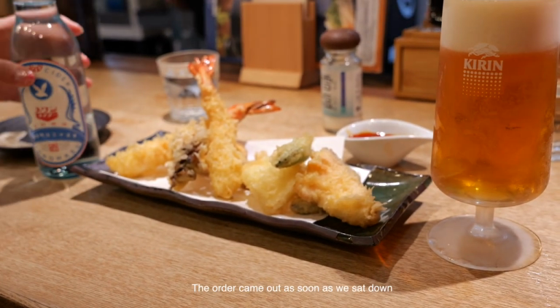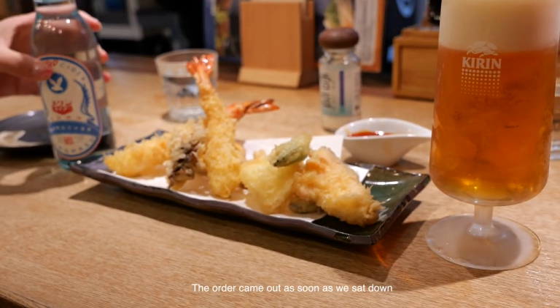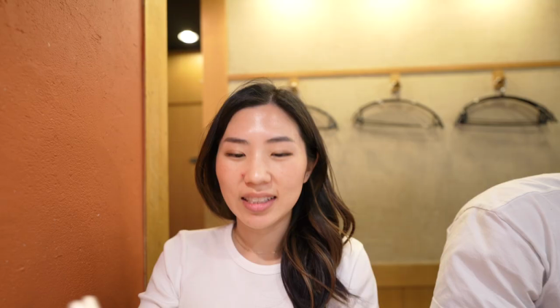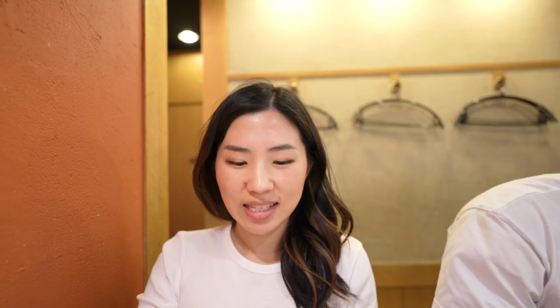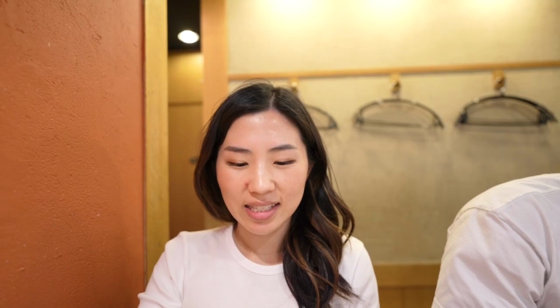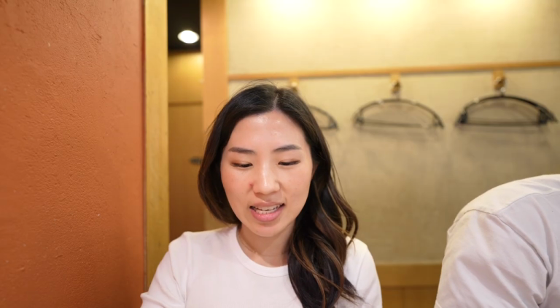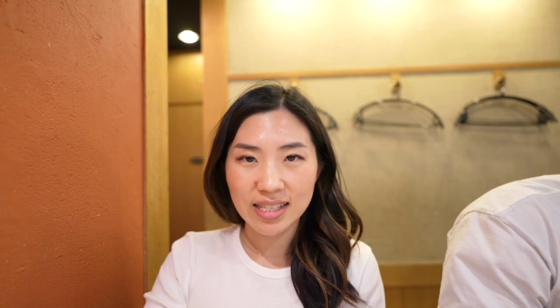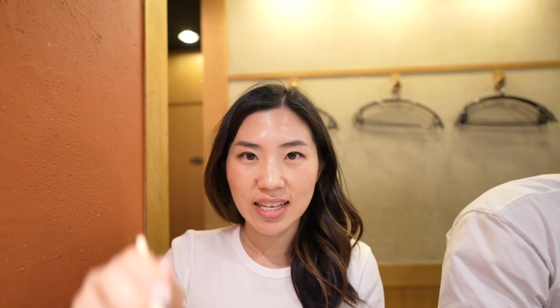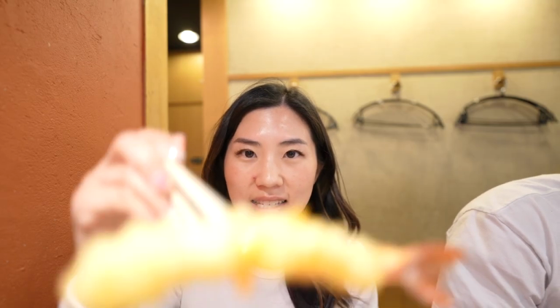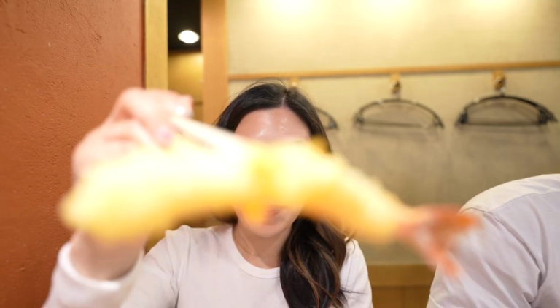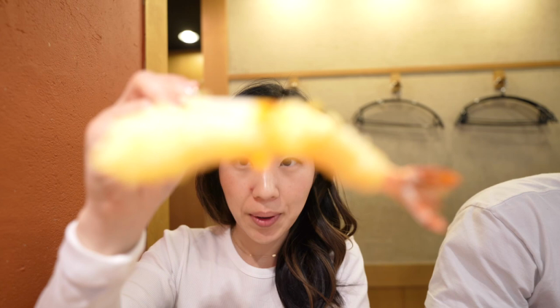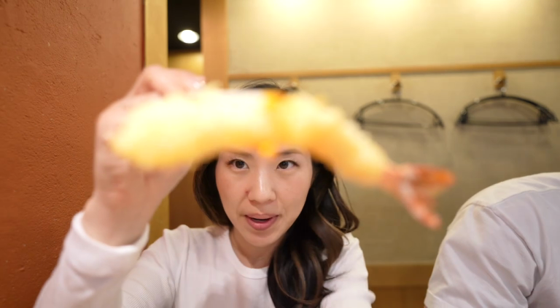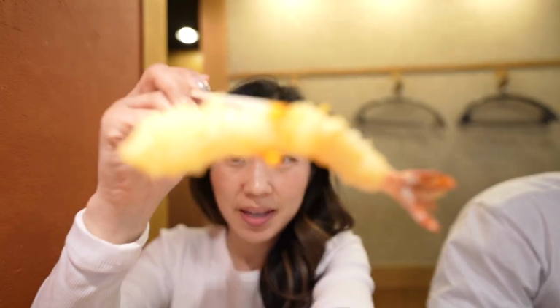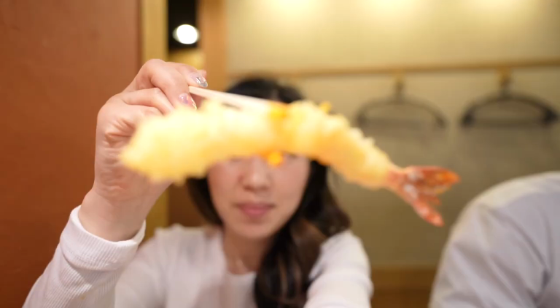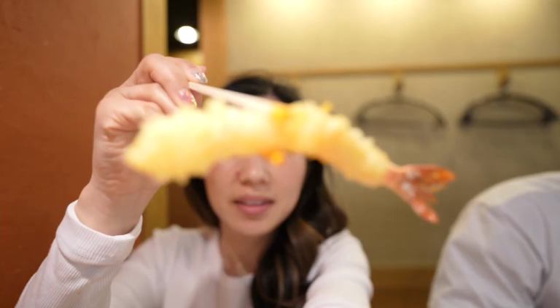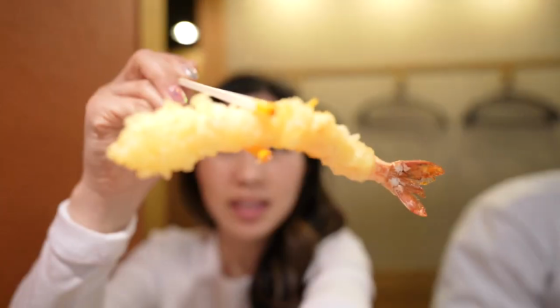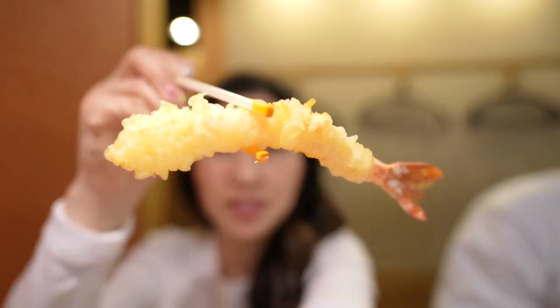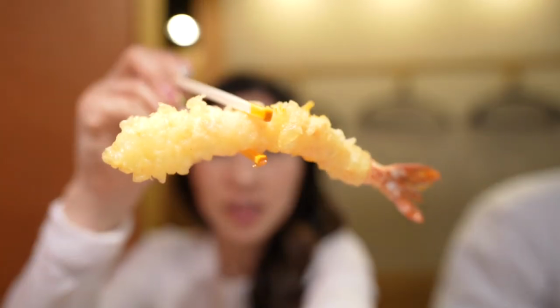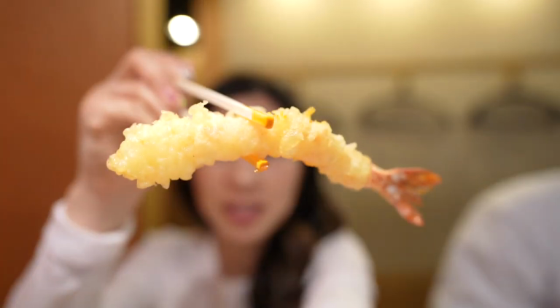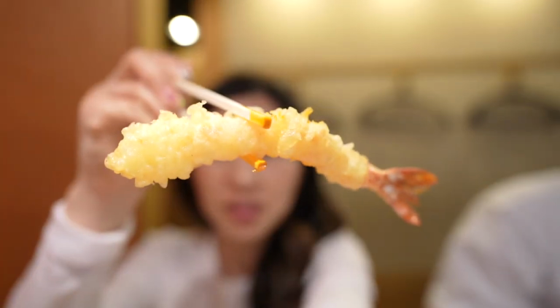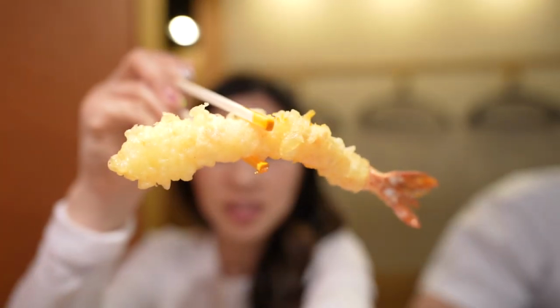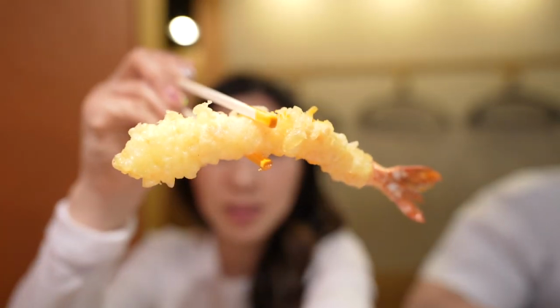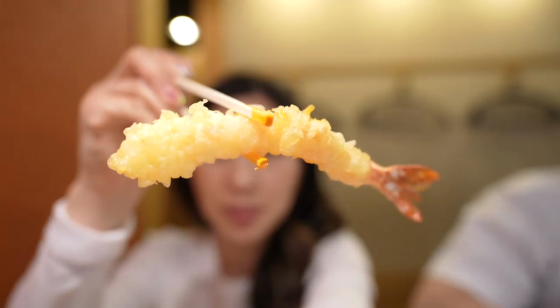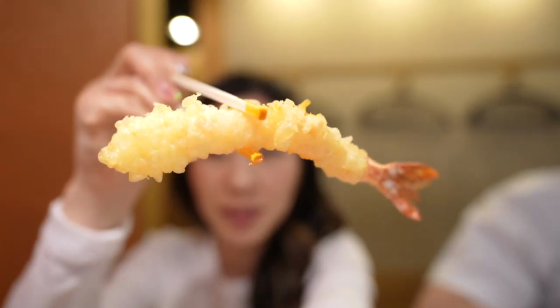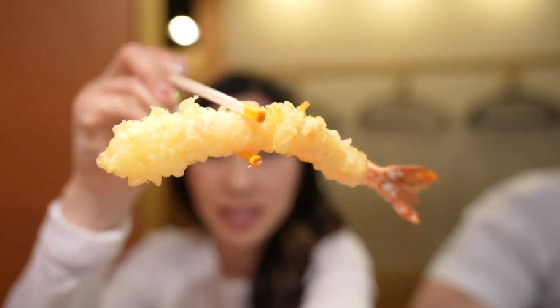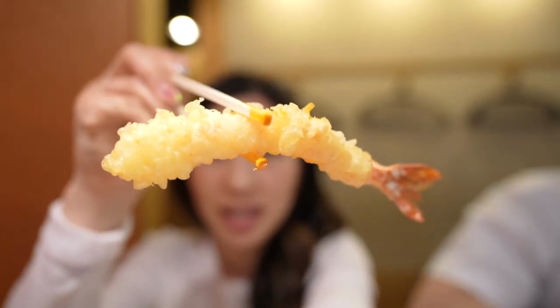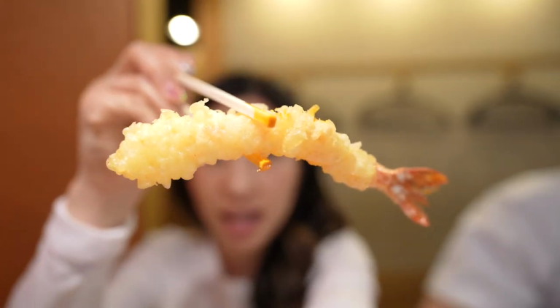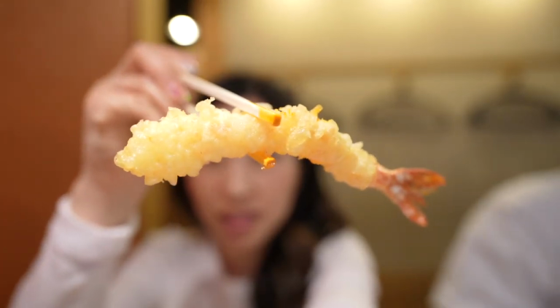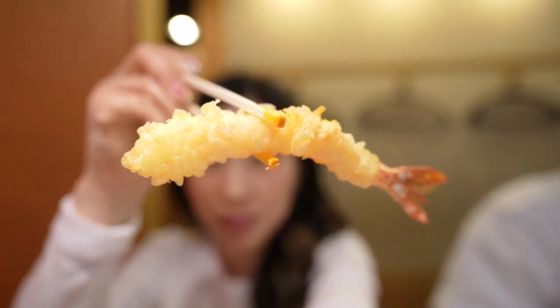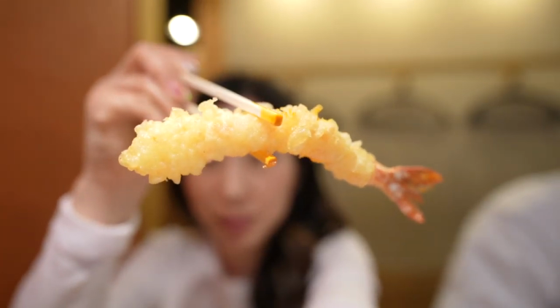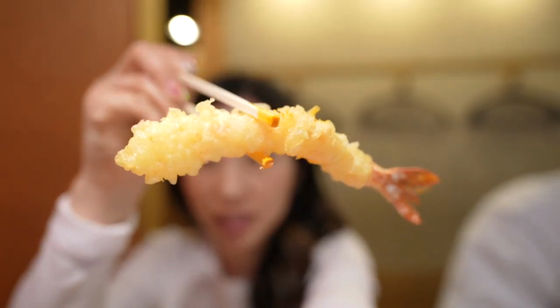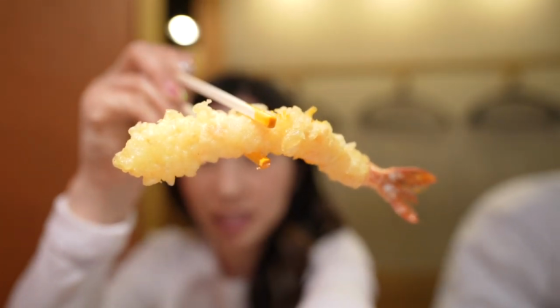This is the tempura — apparently they're famous for their tempura and their udon.